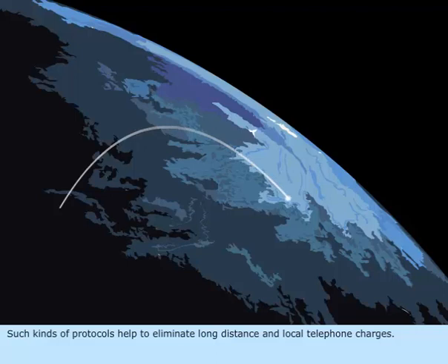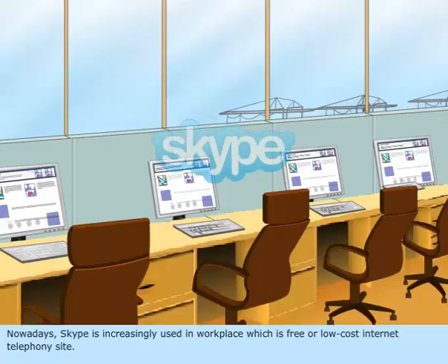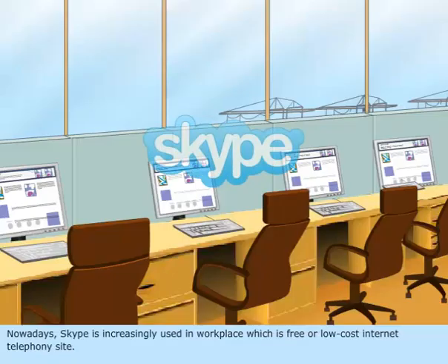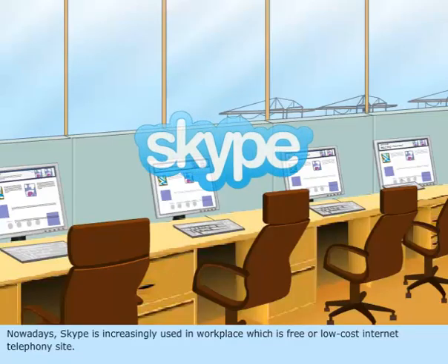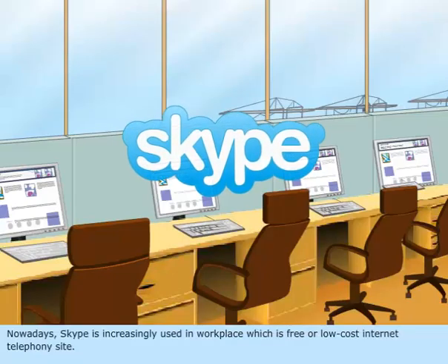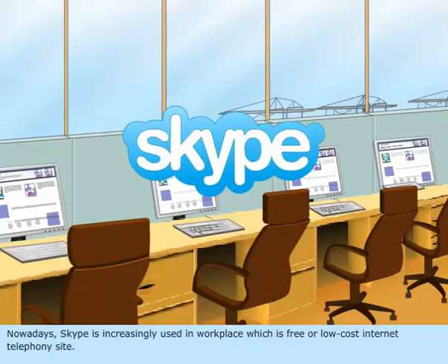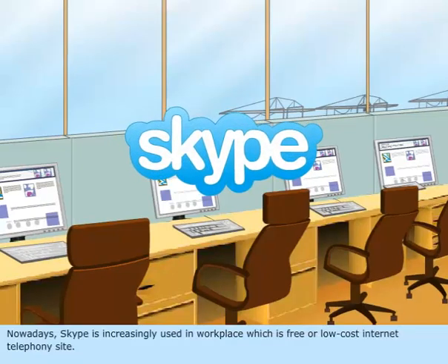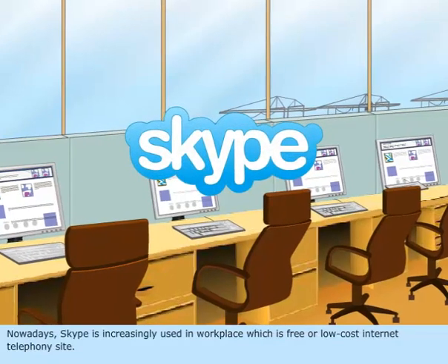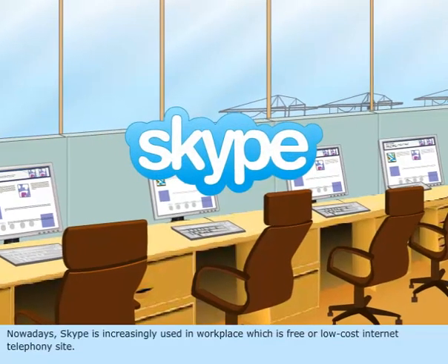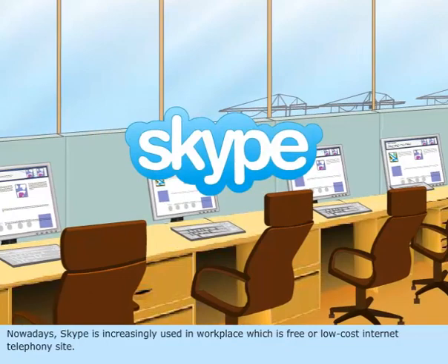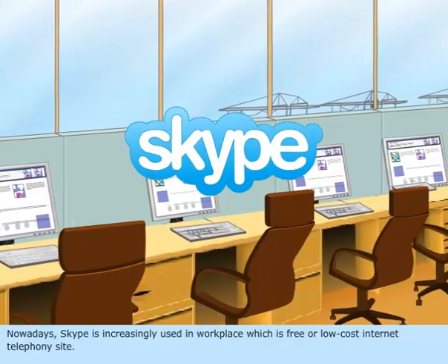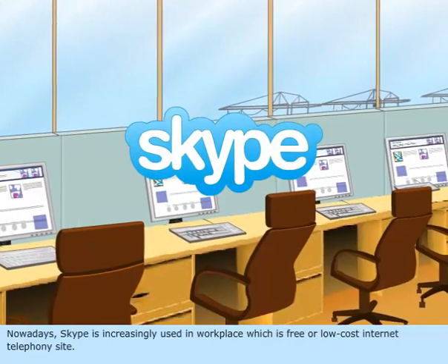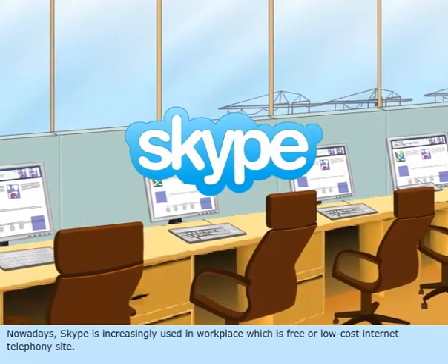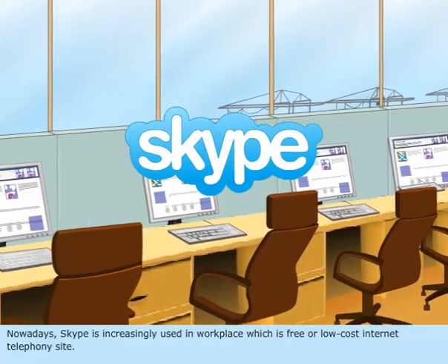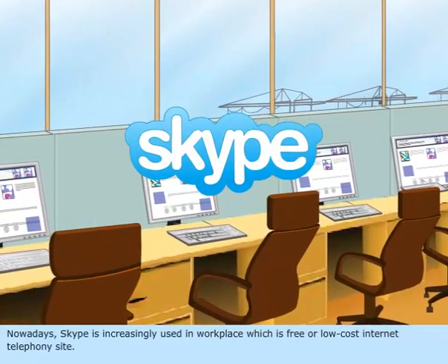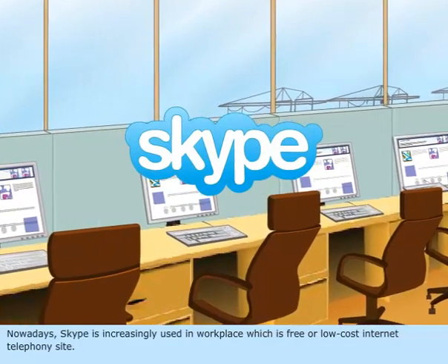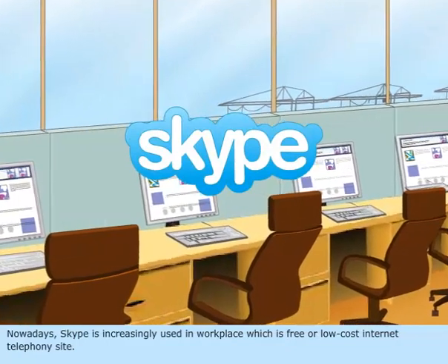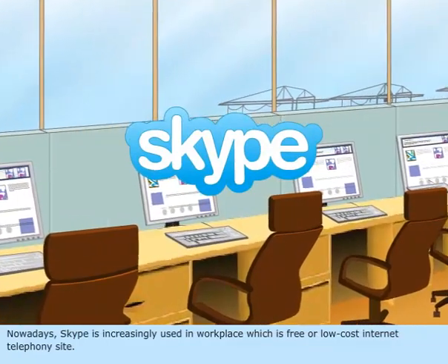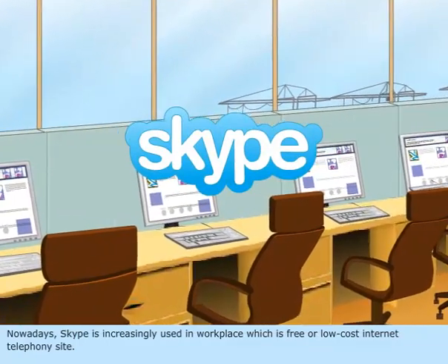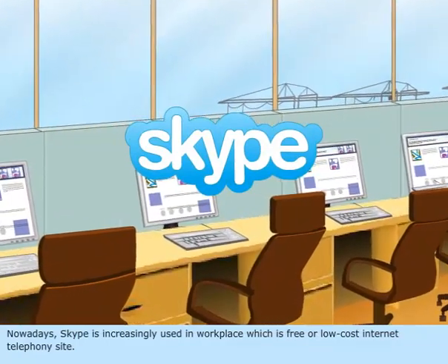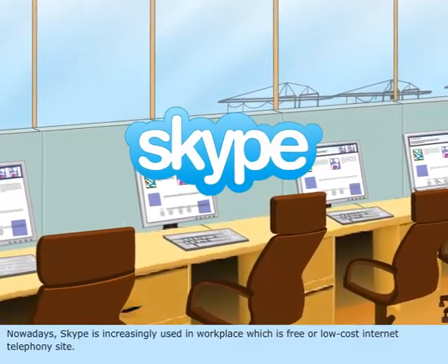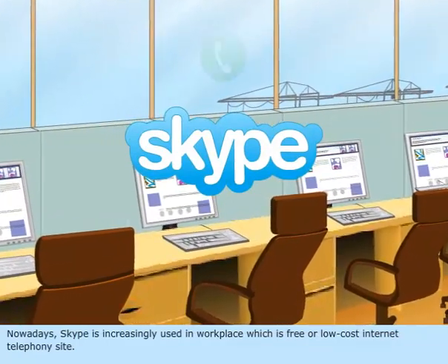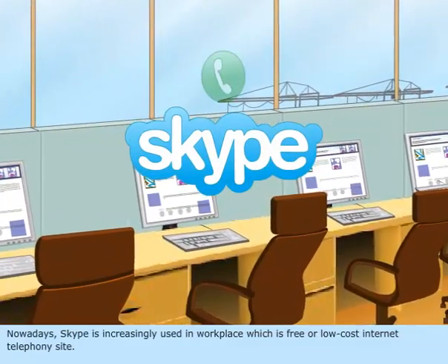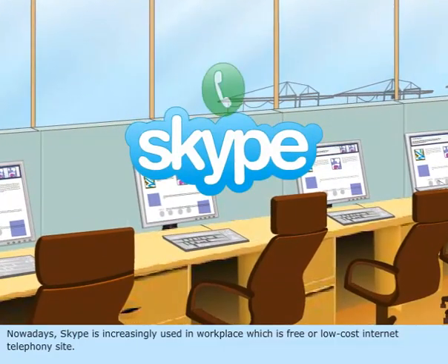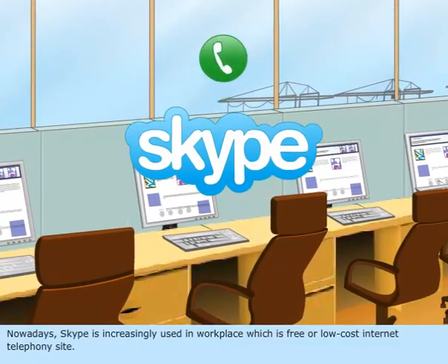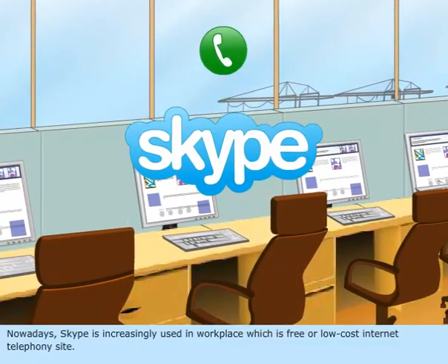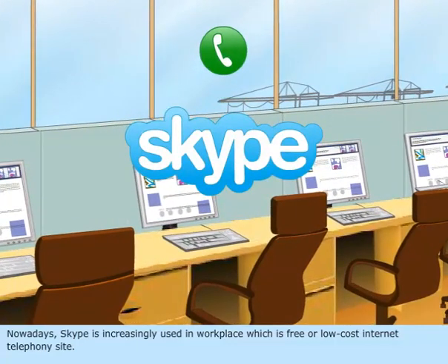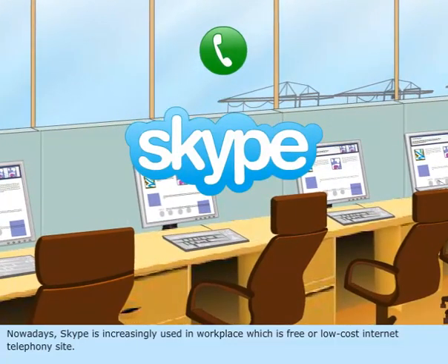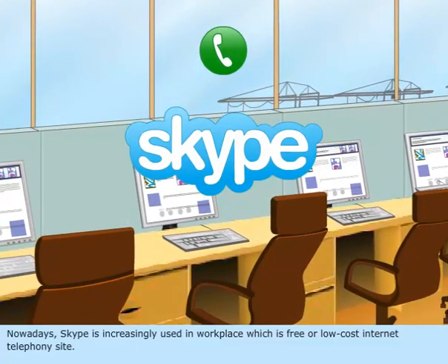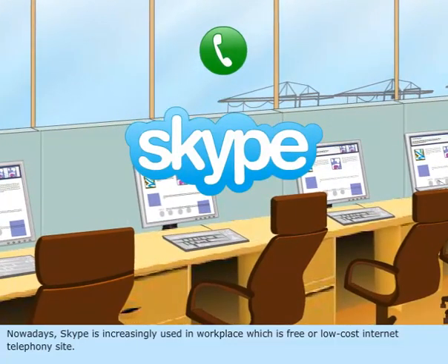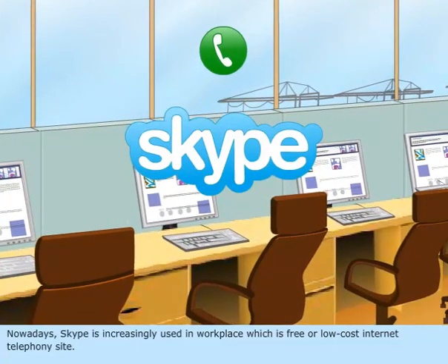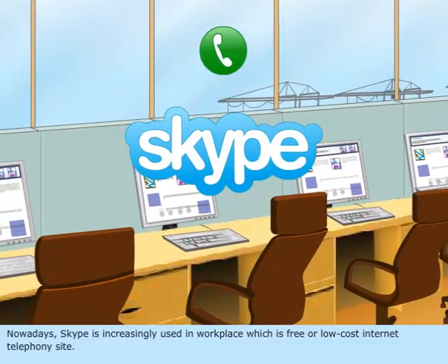Nowadays, Skype is increasingly used in the workplace, which is a free or low-cost internet telephony site.